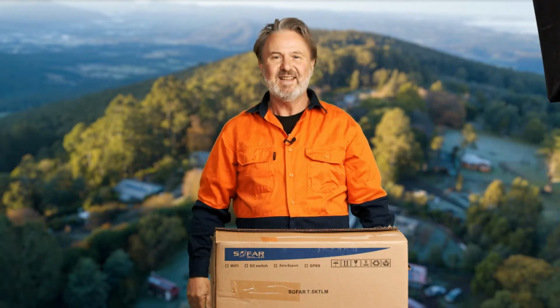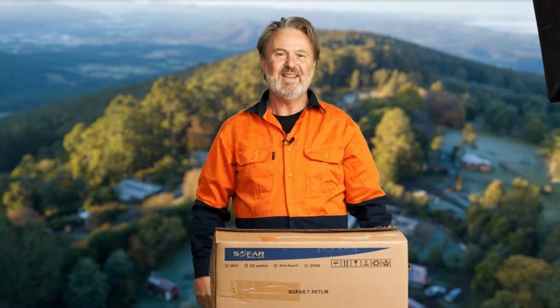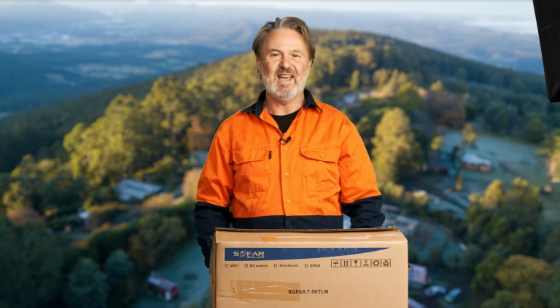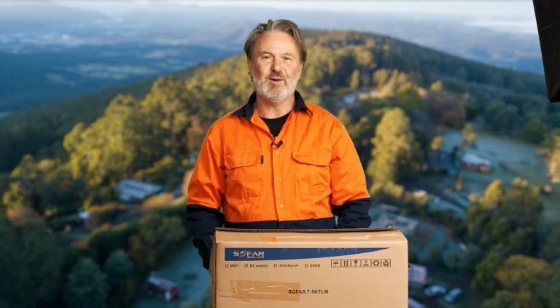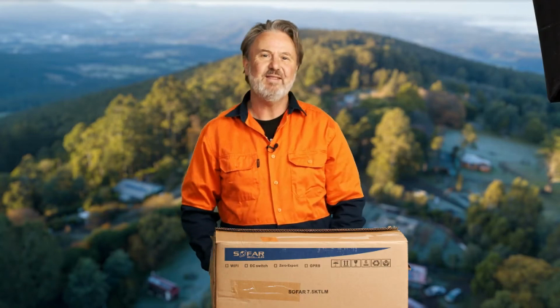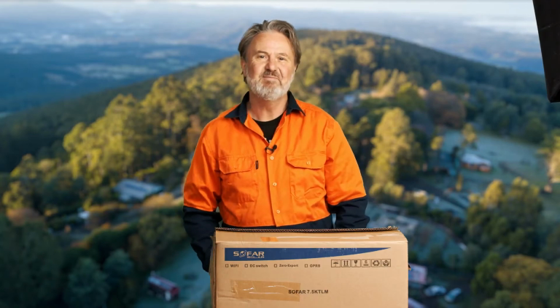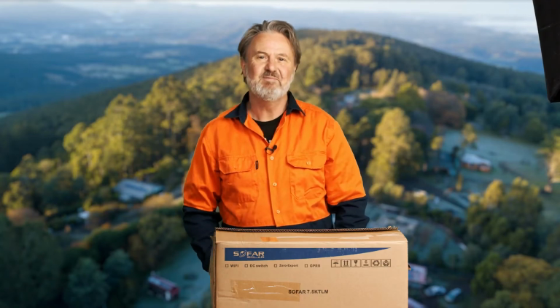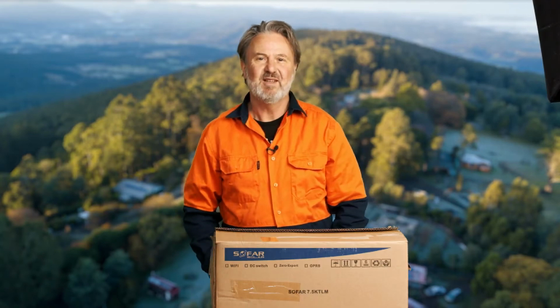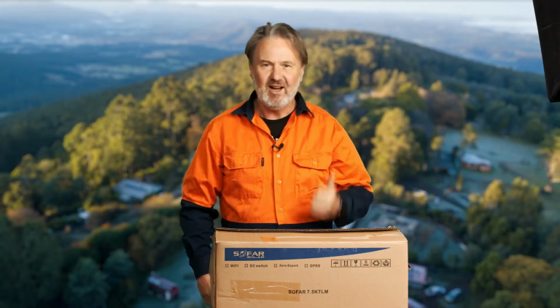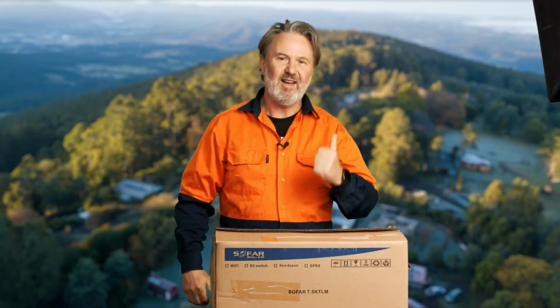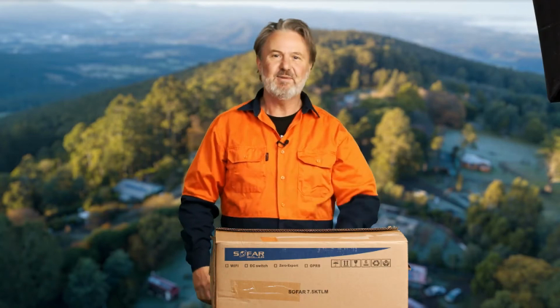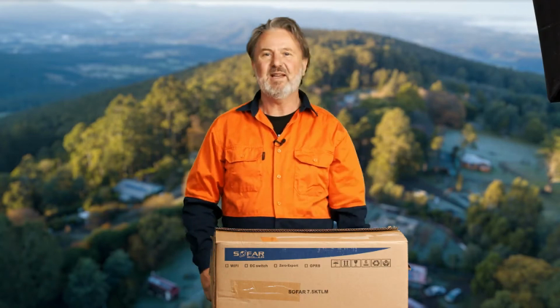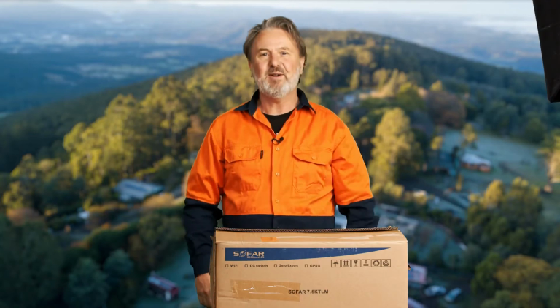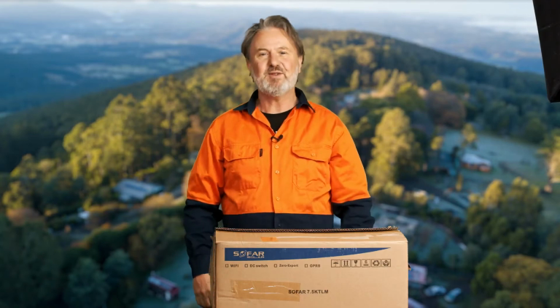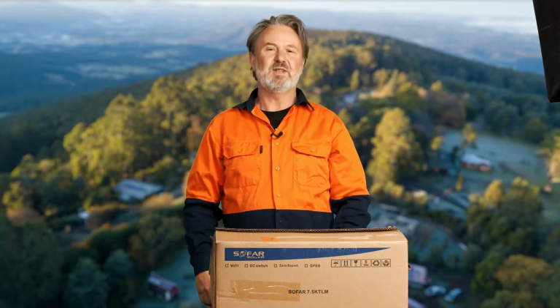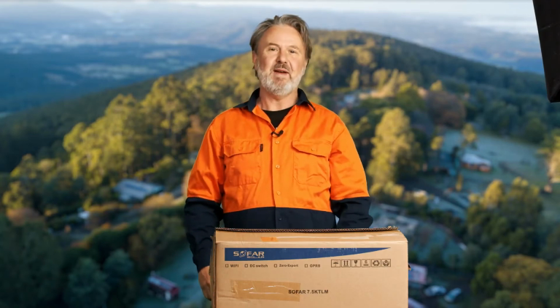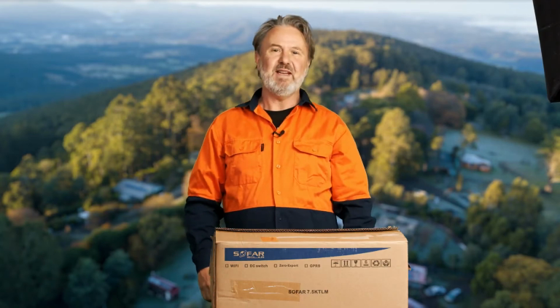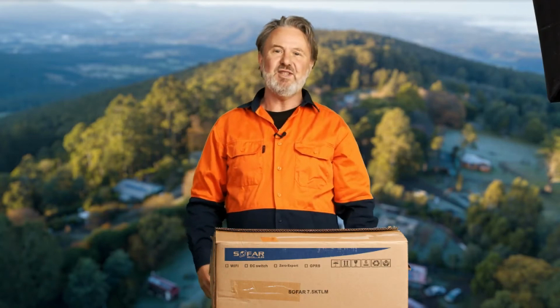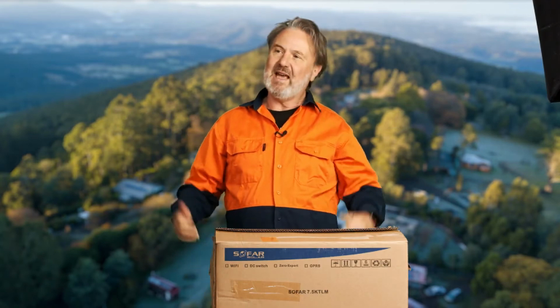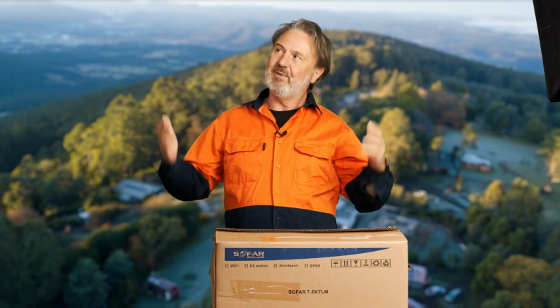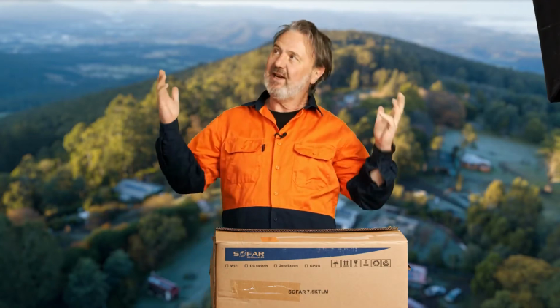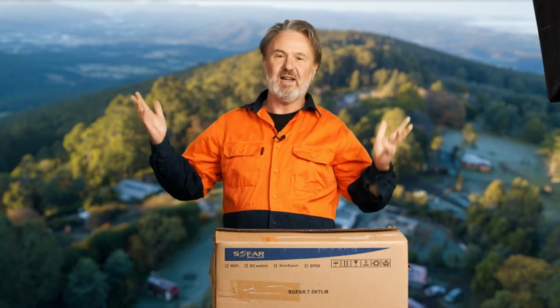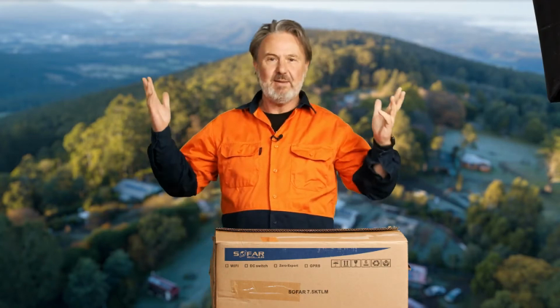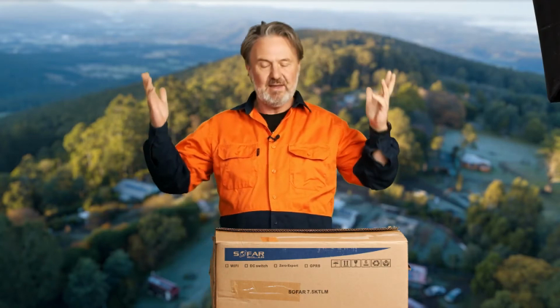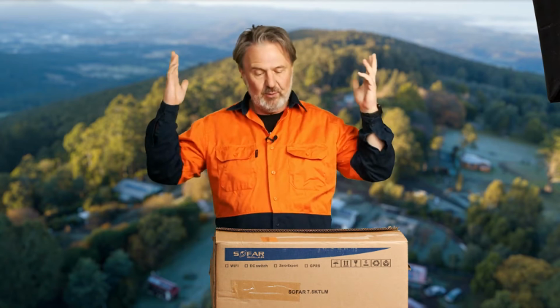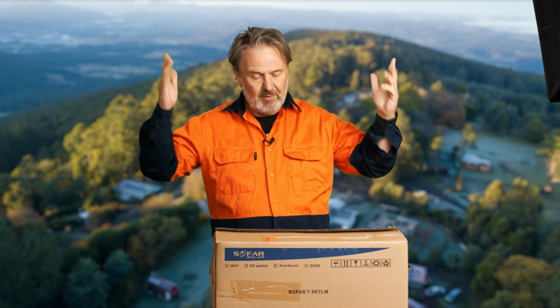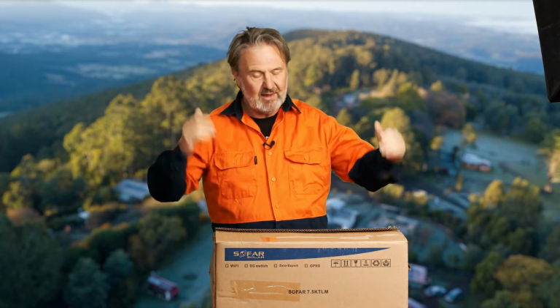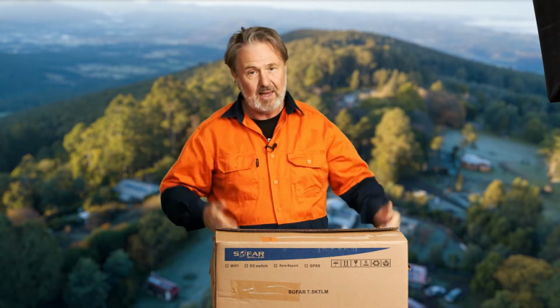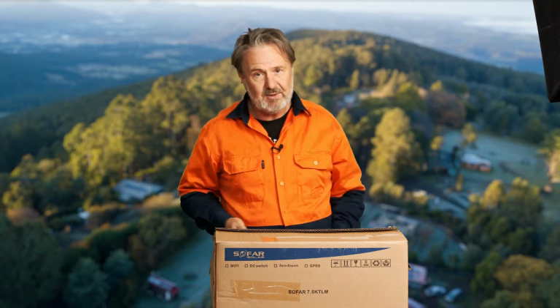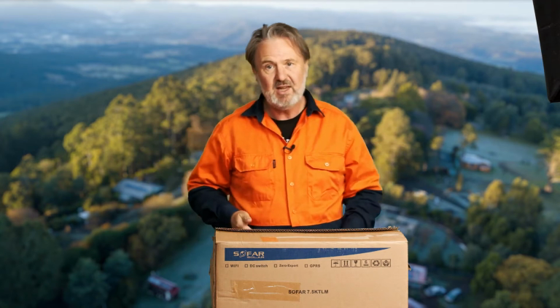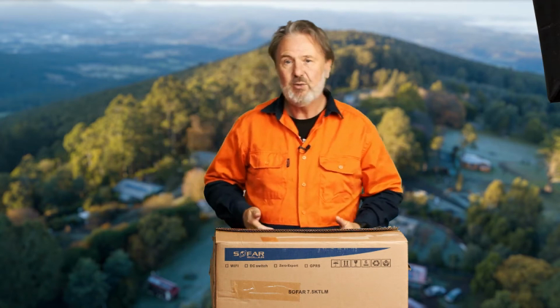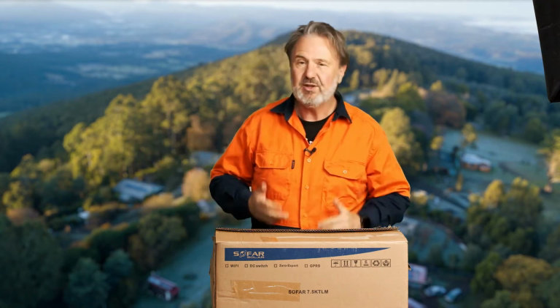G'day everyone. Hi, I'm Glen Morris from the Smart Energy Lab, and here I am in one of my labs.